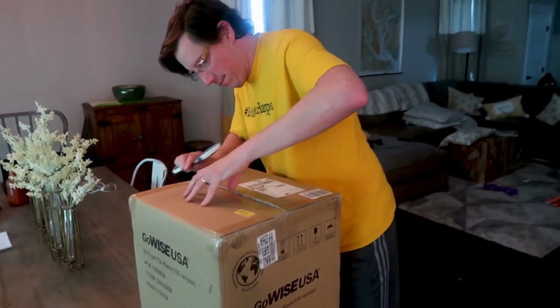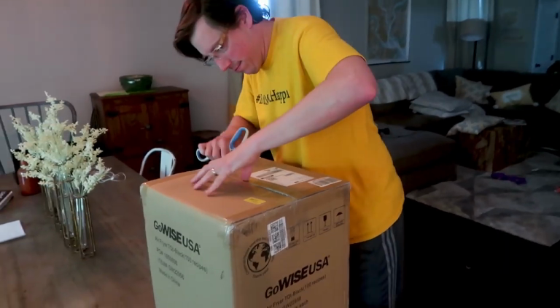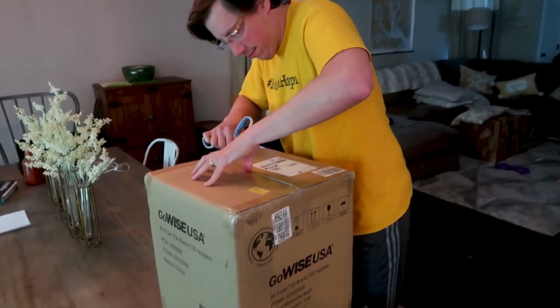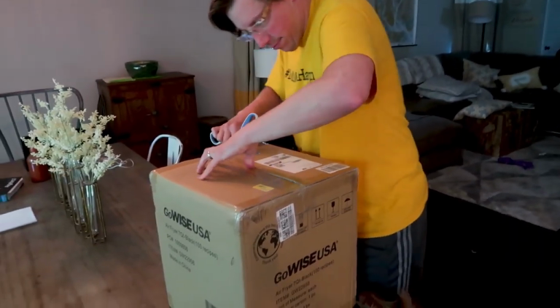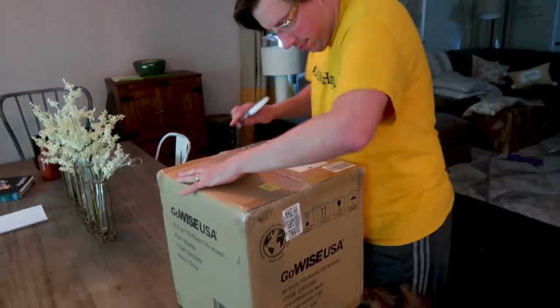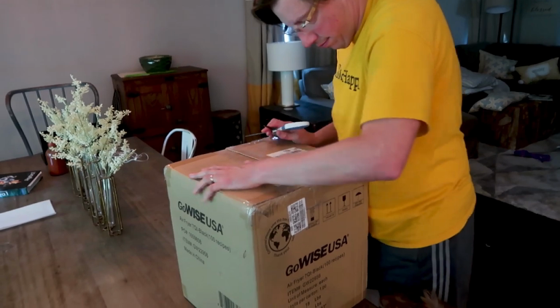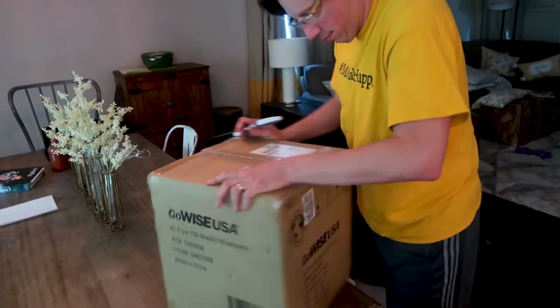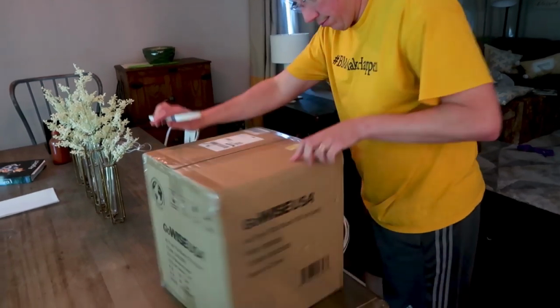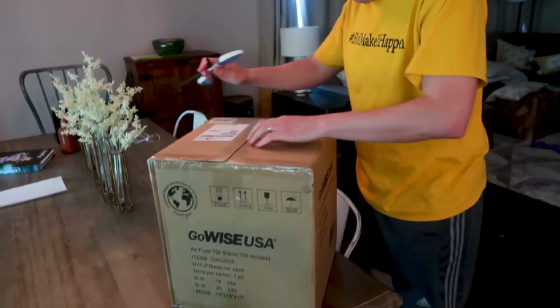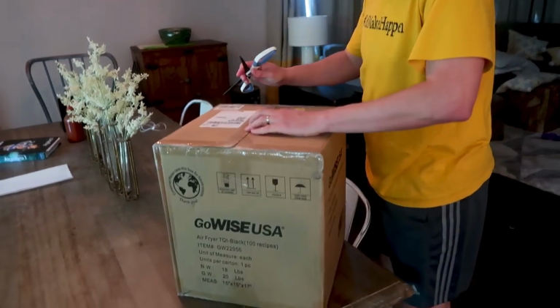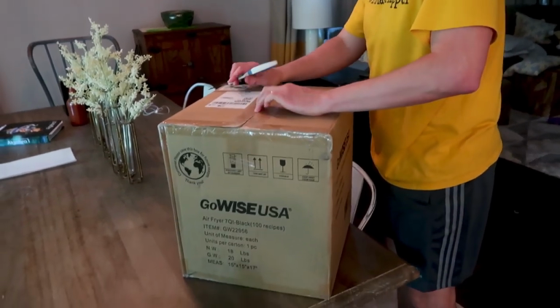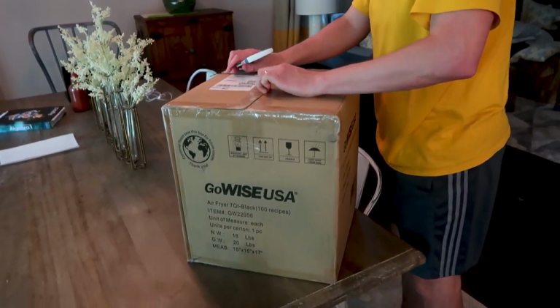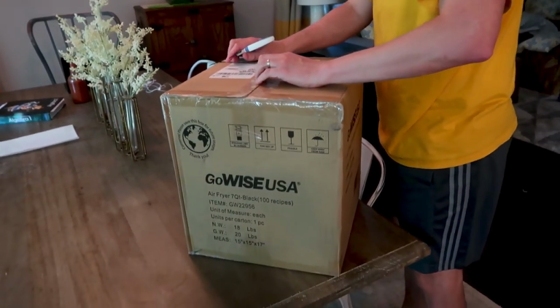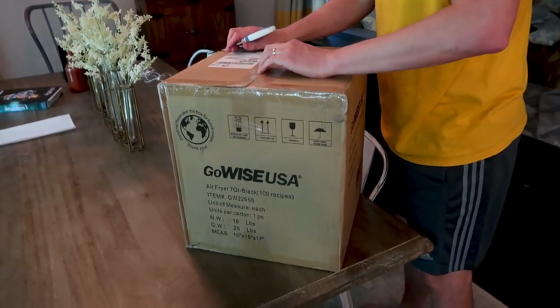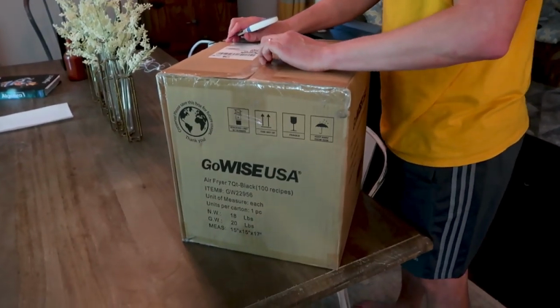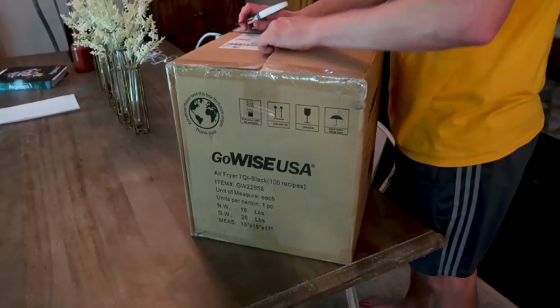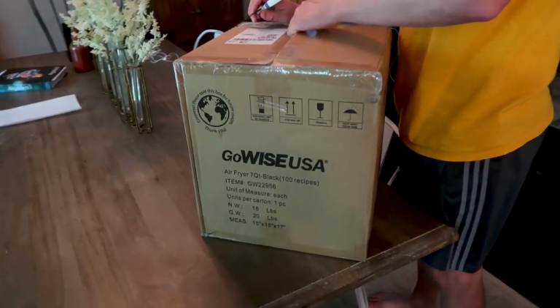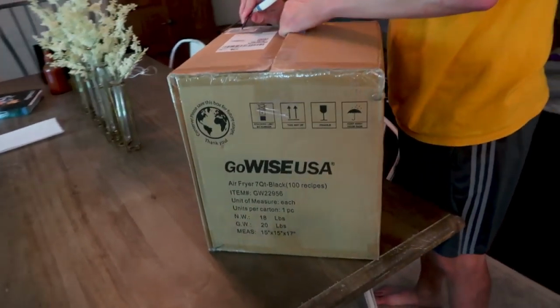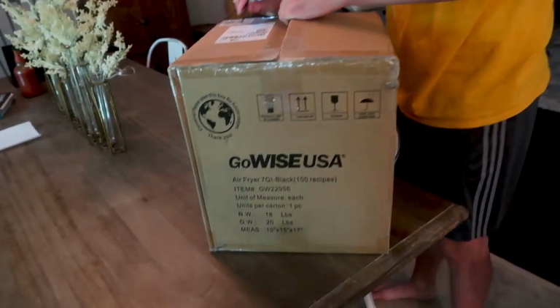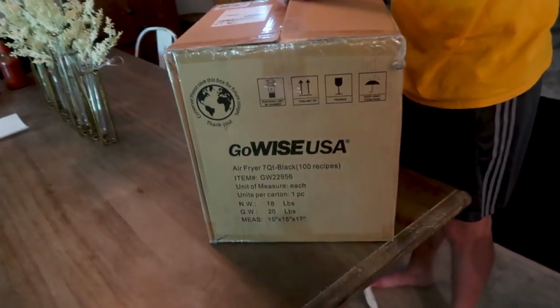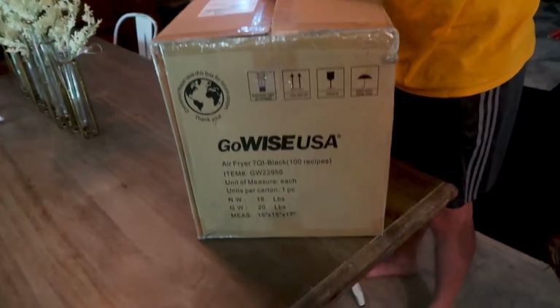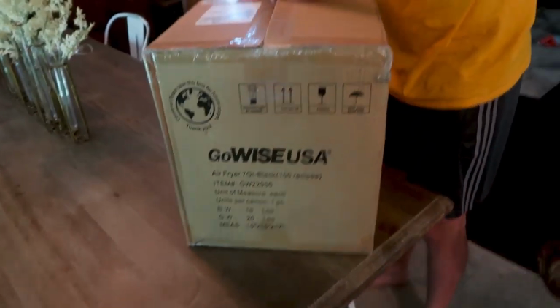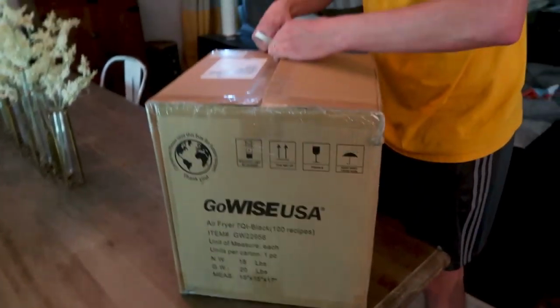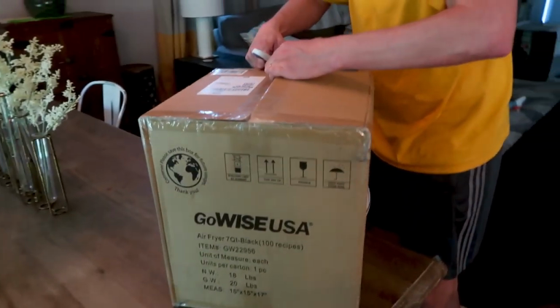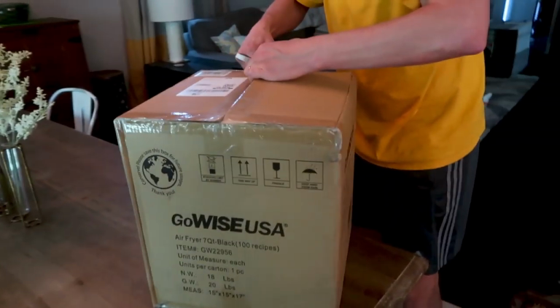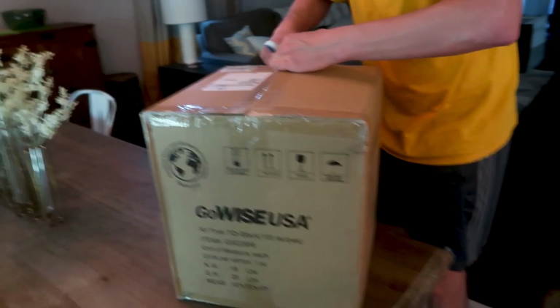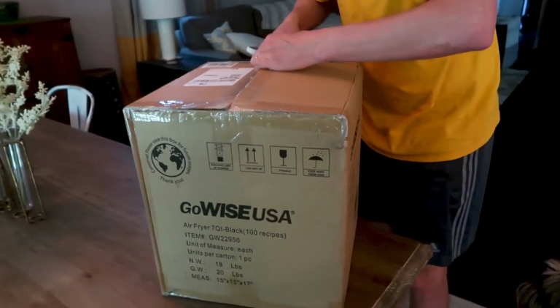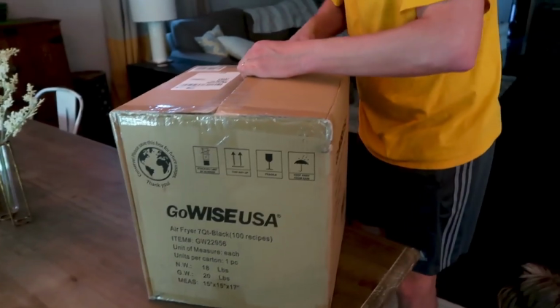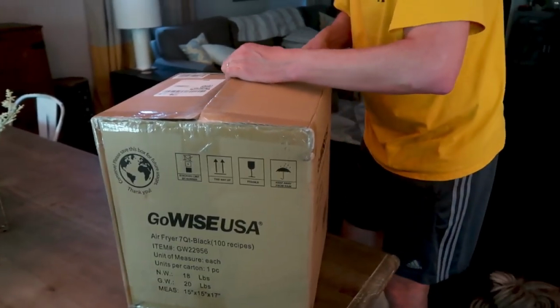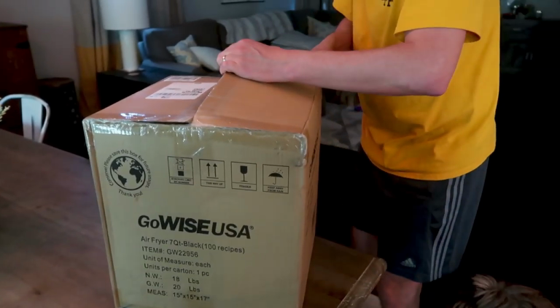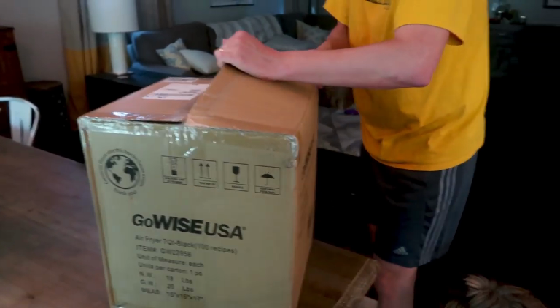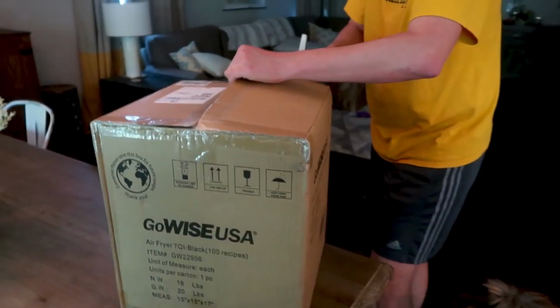I finally got an air fryer y'all! You have to tell me what I should make. It's a GoWise. I got it because it comes with these trays so you can stack layers and cook more things at one time.